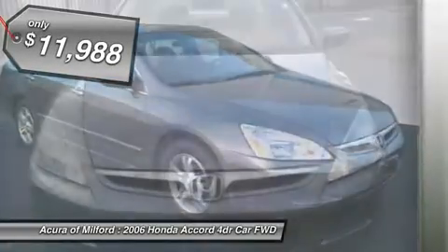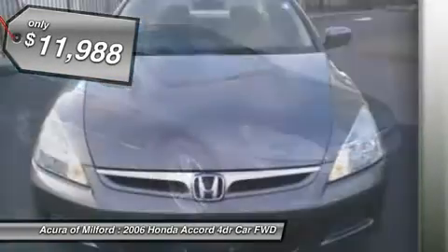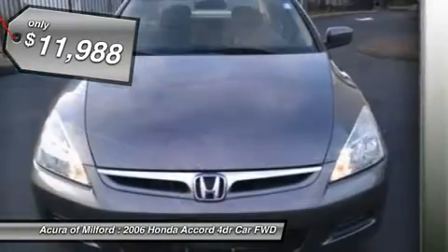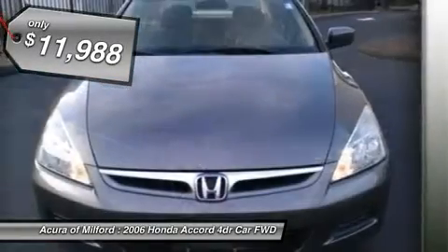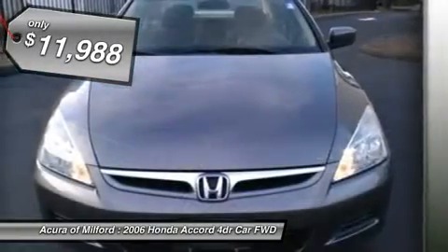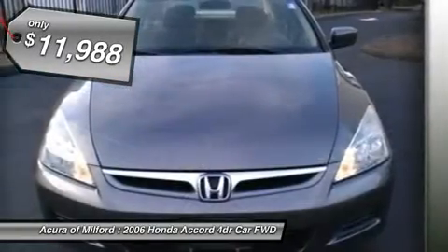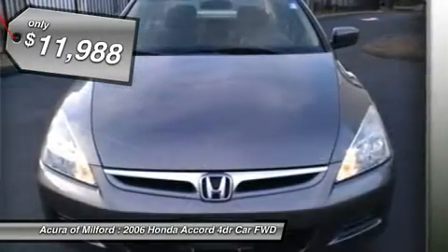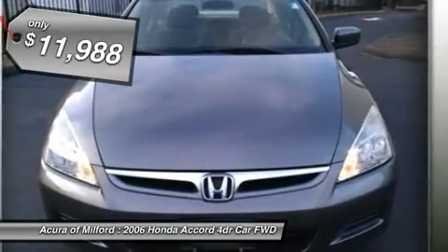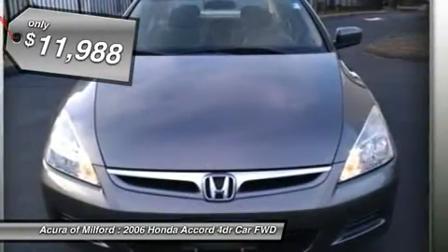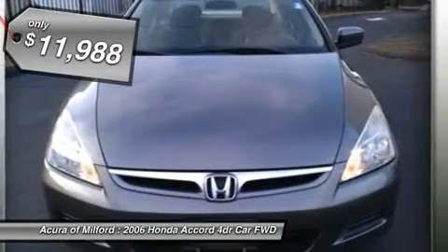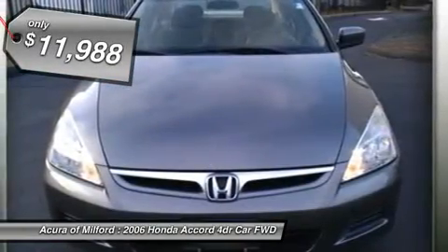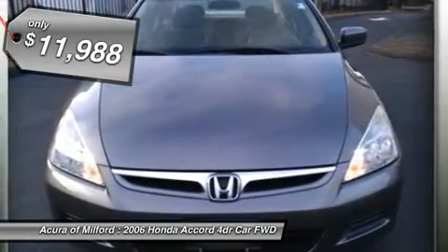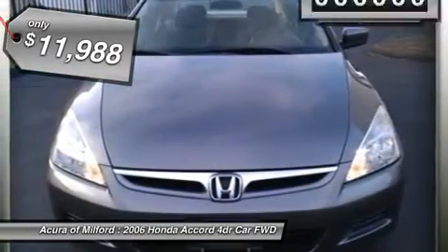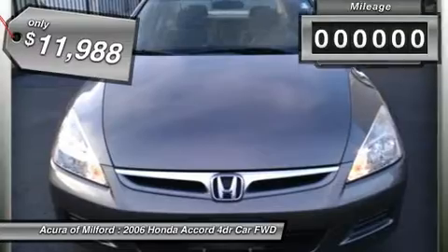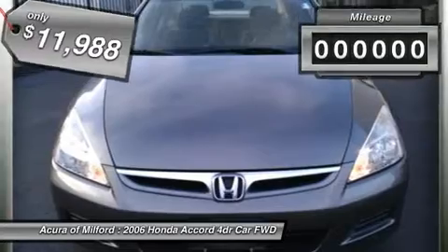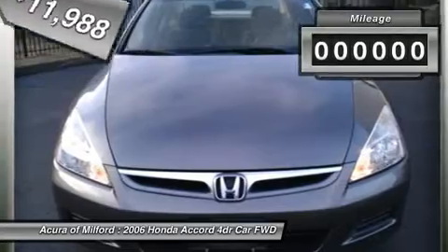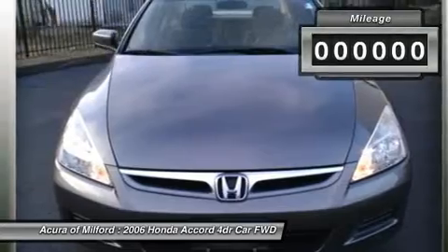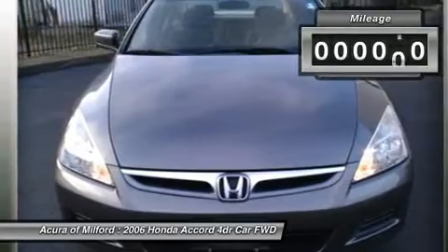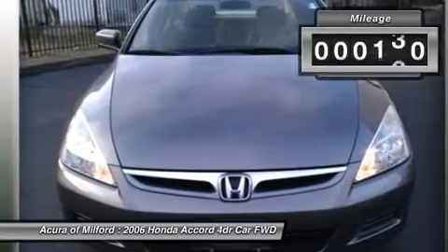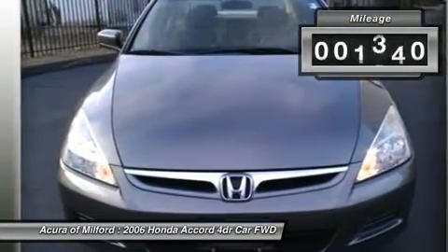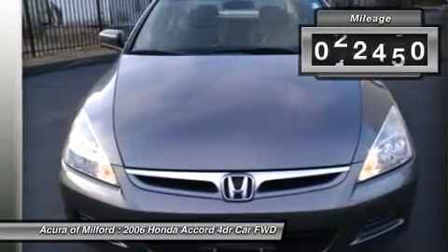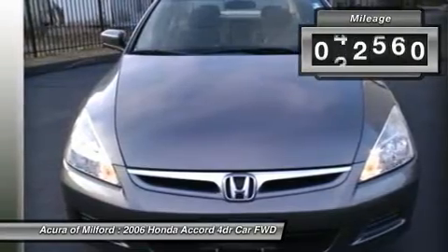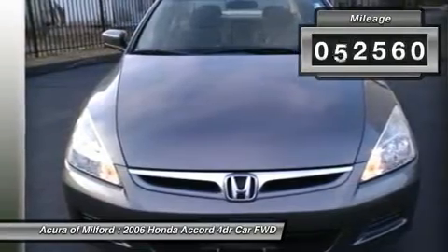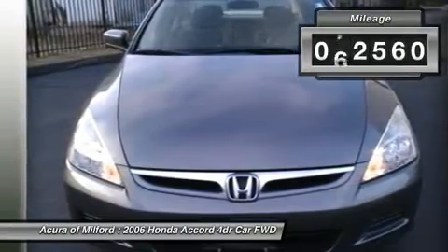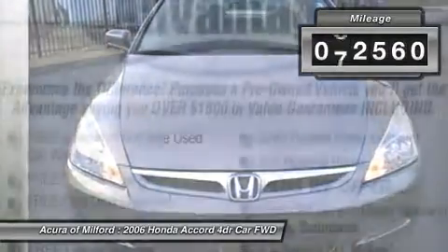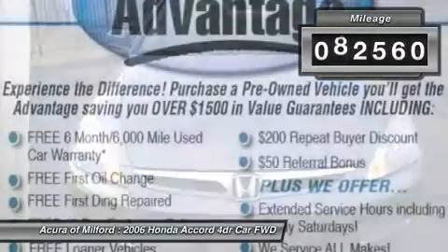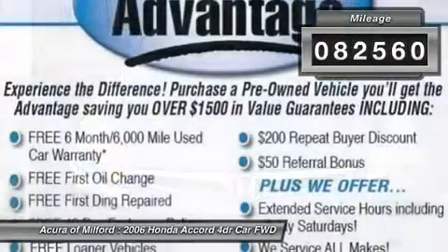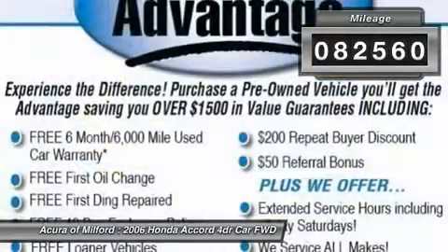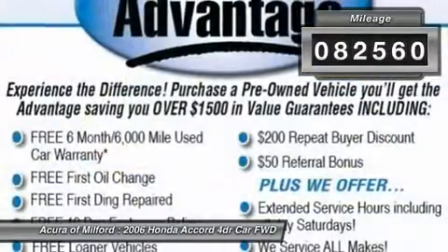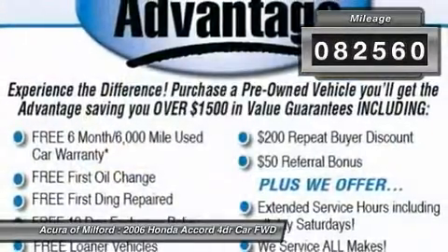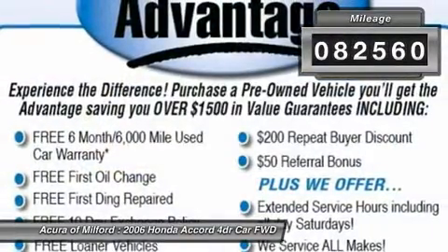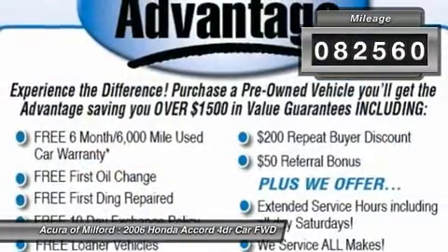Sunroof, Heated Mirrors, Multi-CD Changer, Alloy Wheels, Overhead Airbag, Non-Smoker Vehicle.